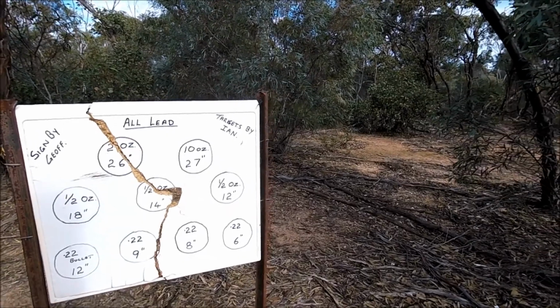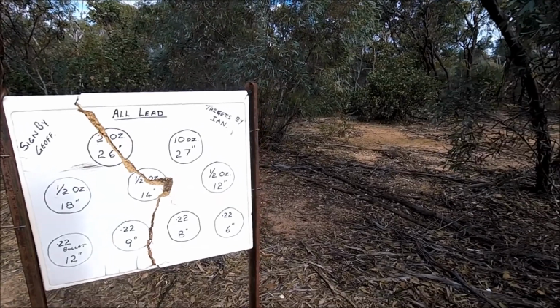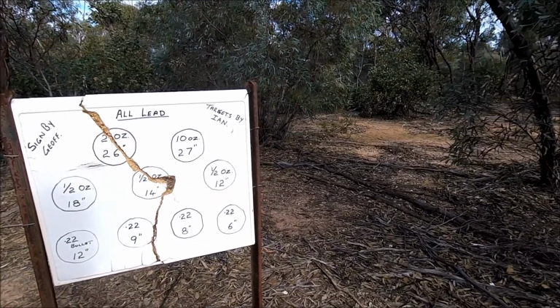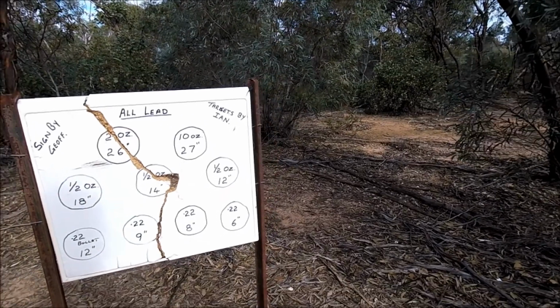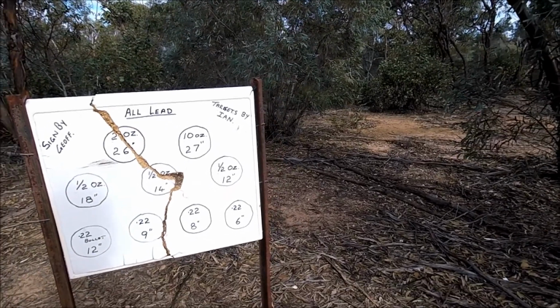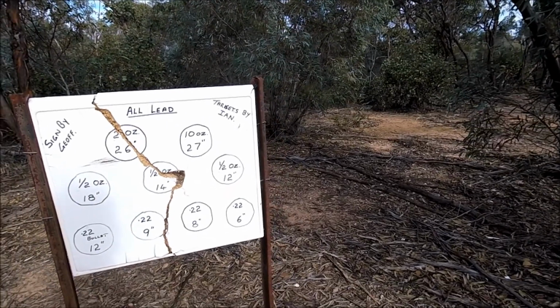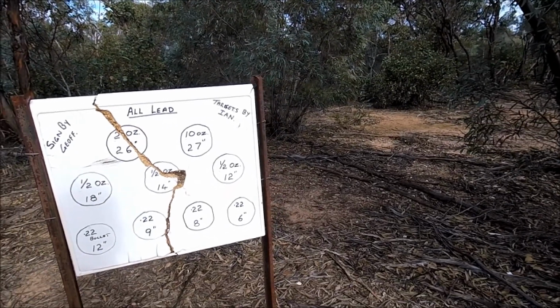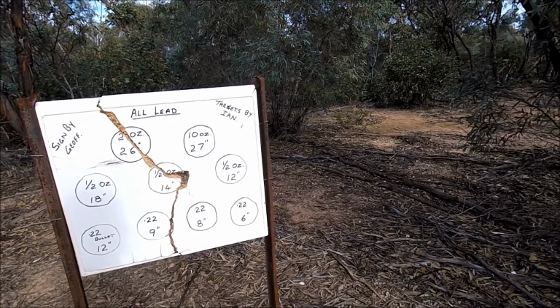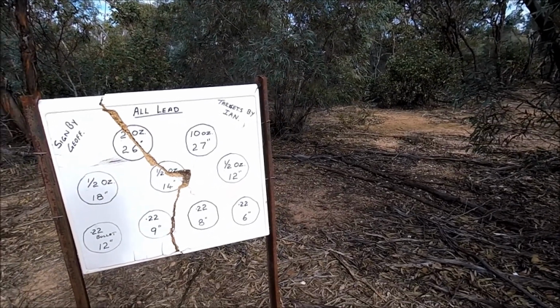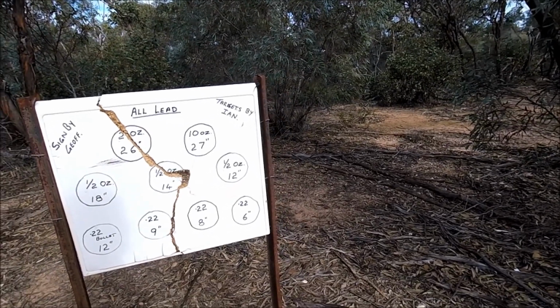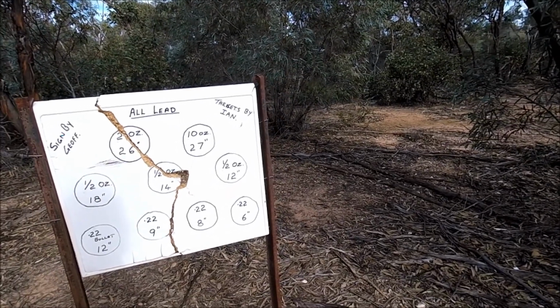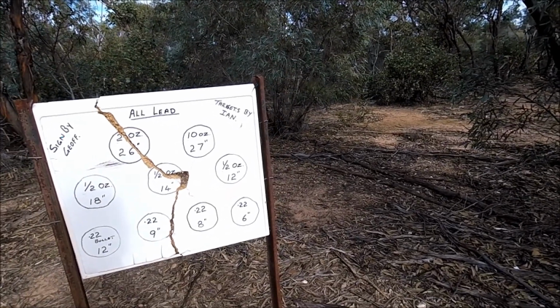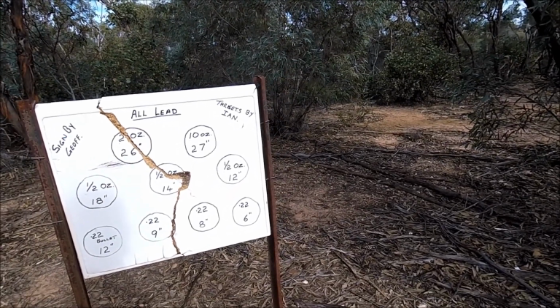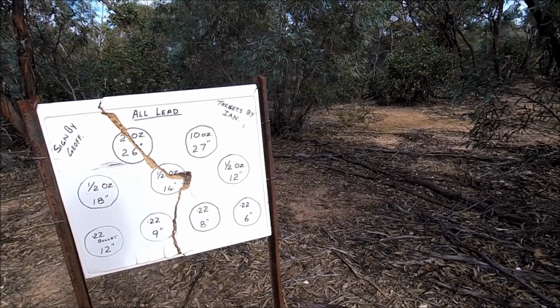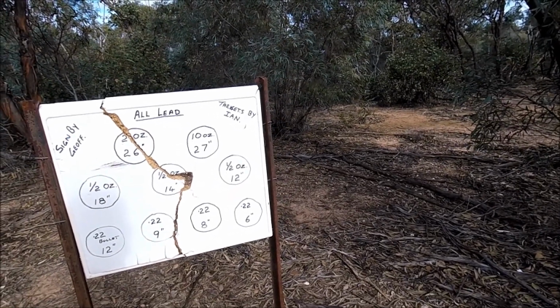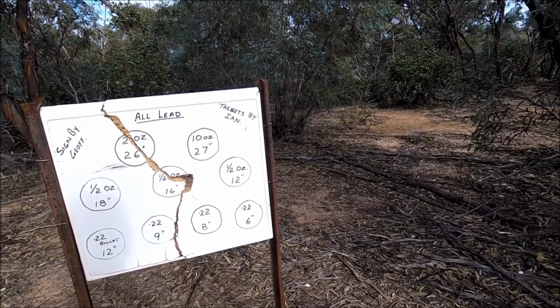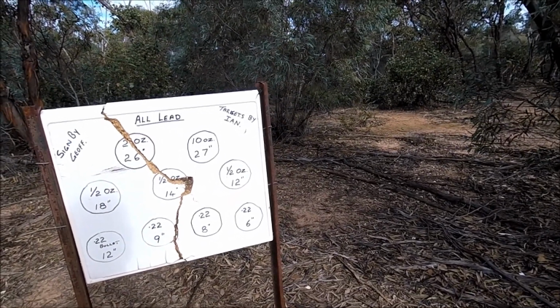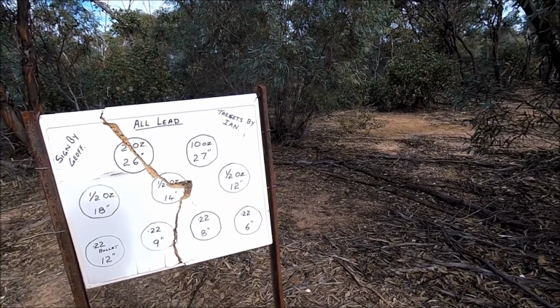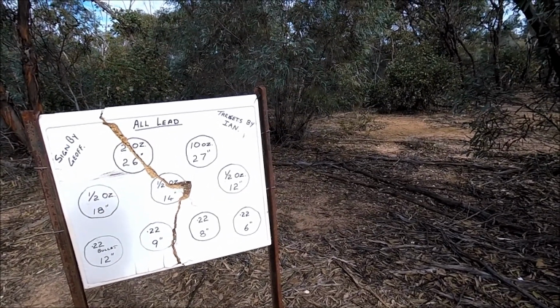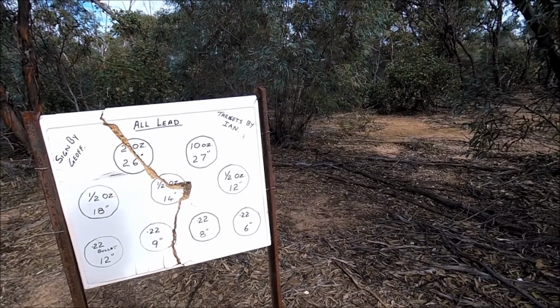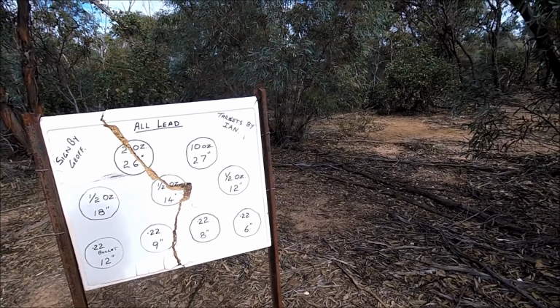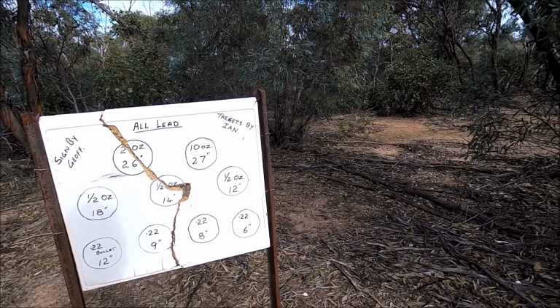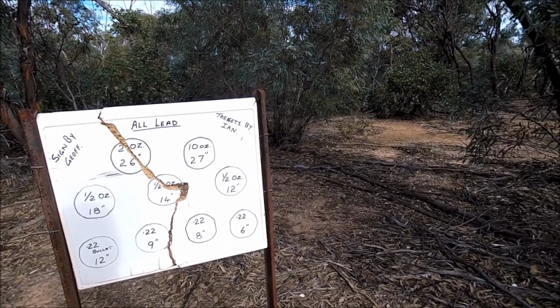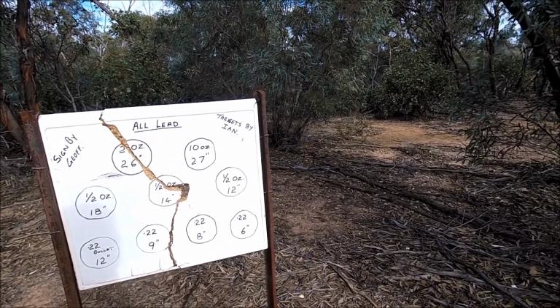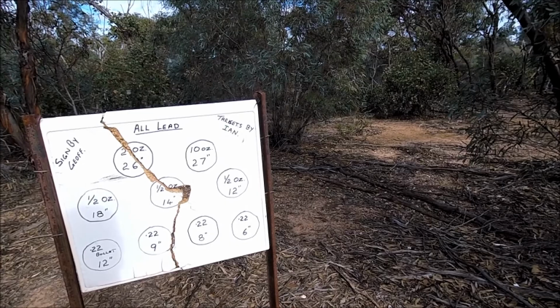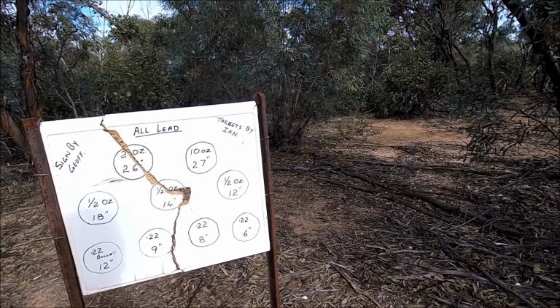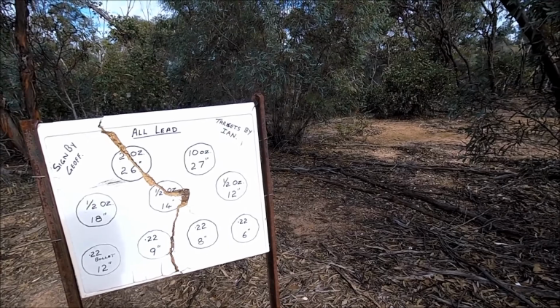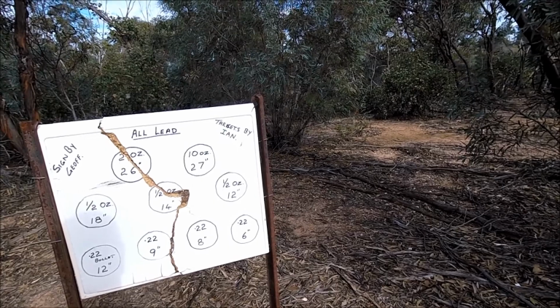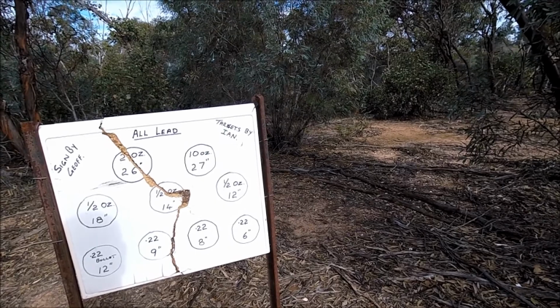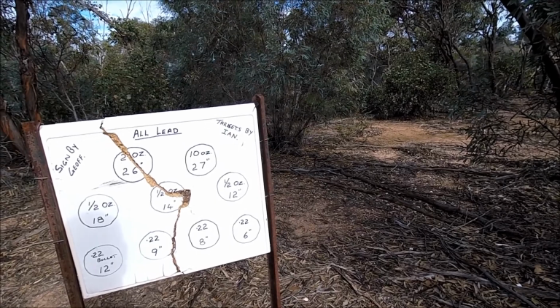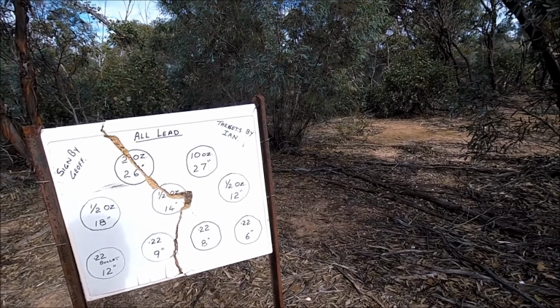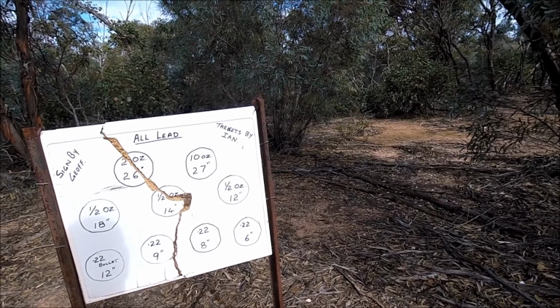So 22 is at 6, 8, 10, 12. Half ounce of 12, 14, 18.